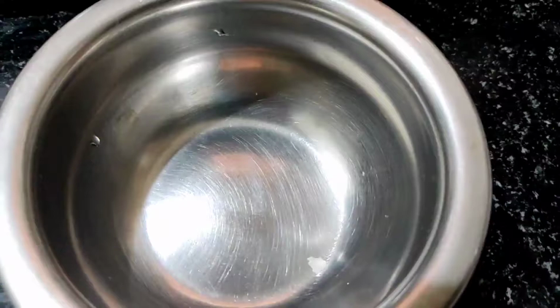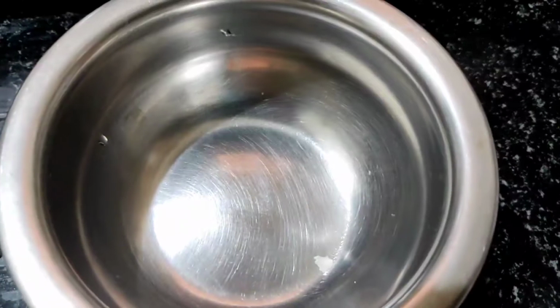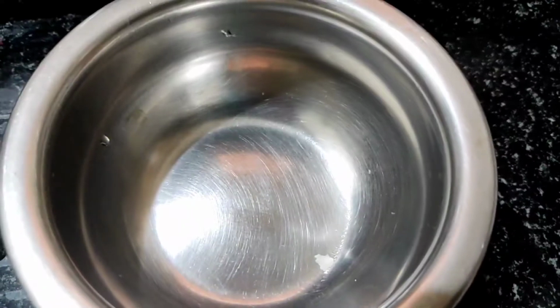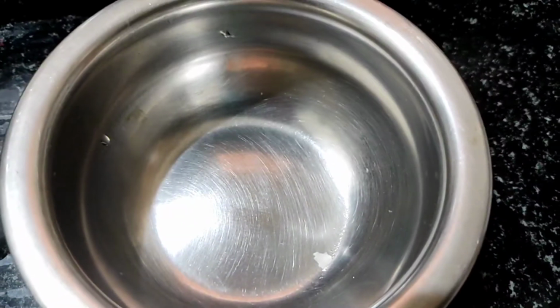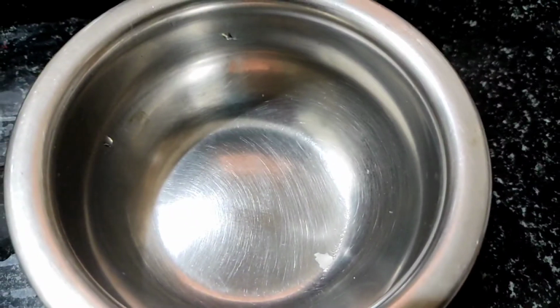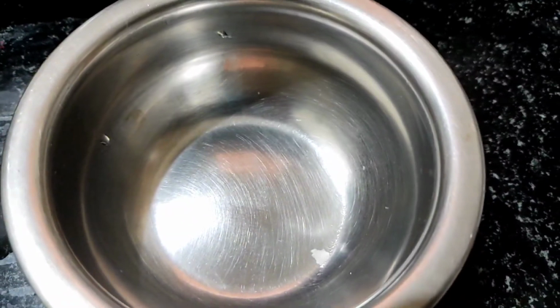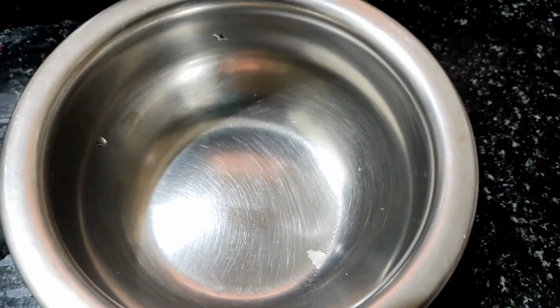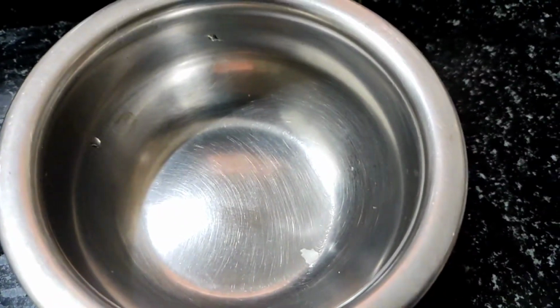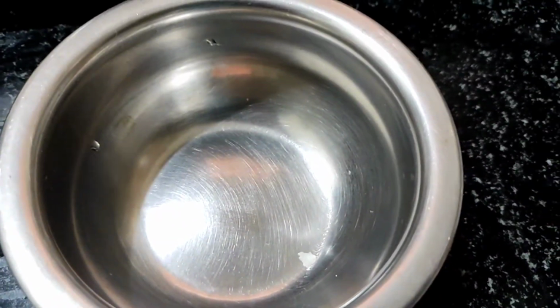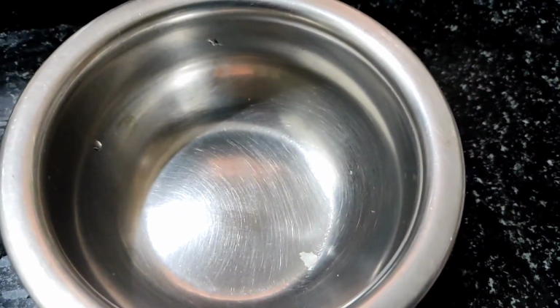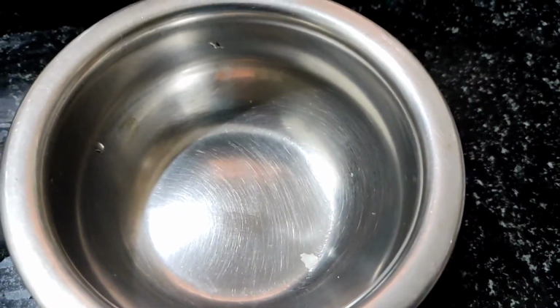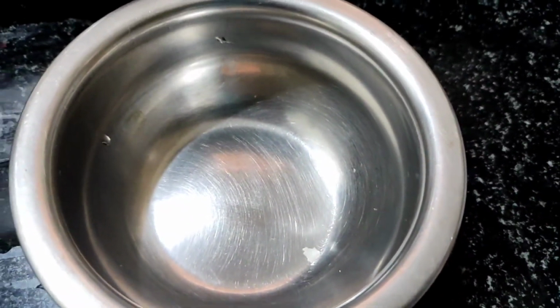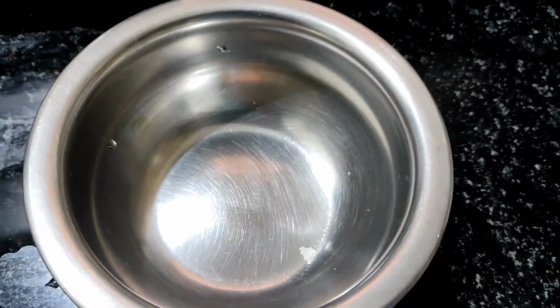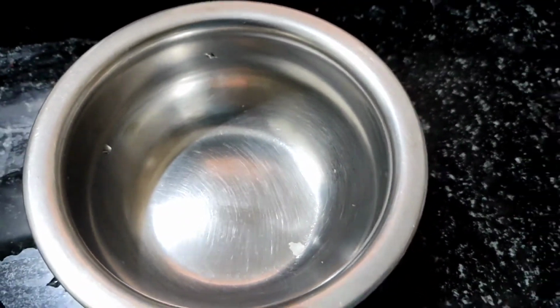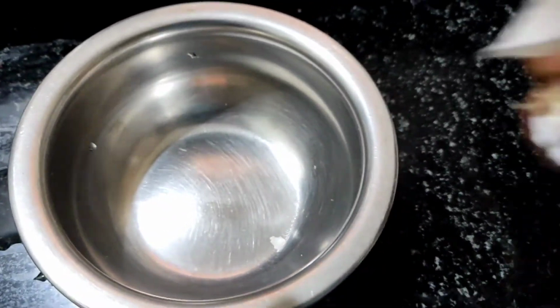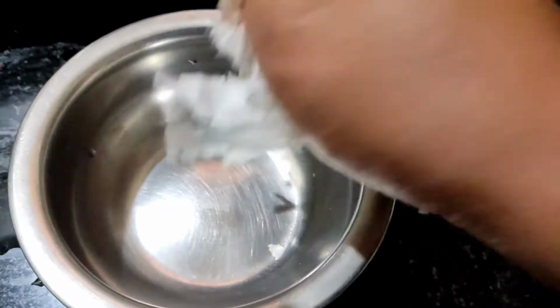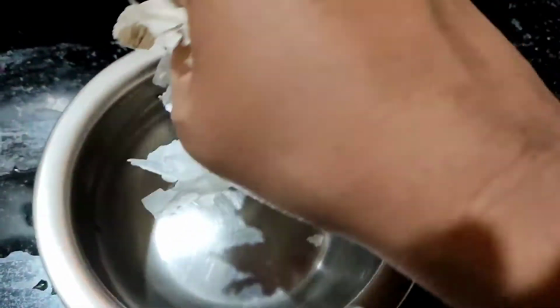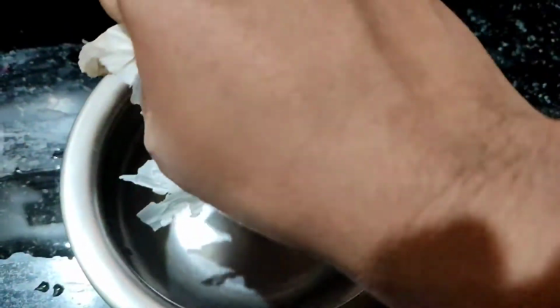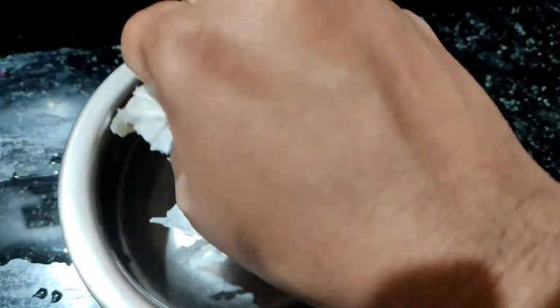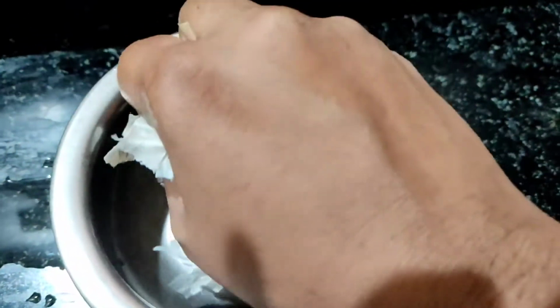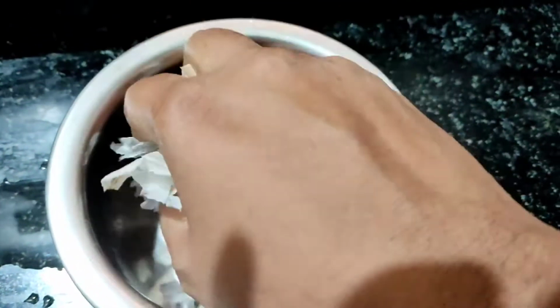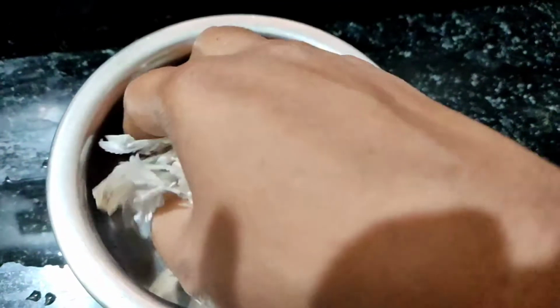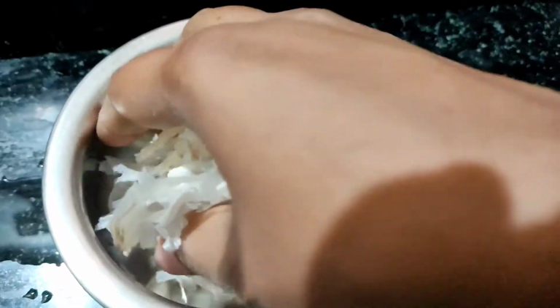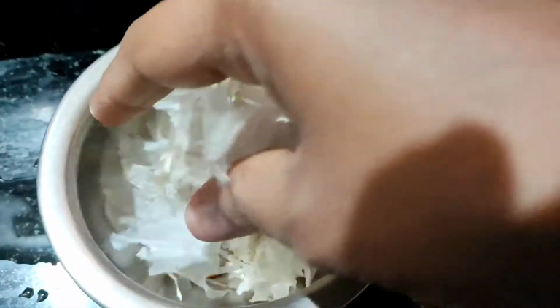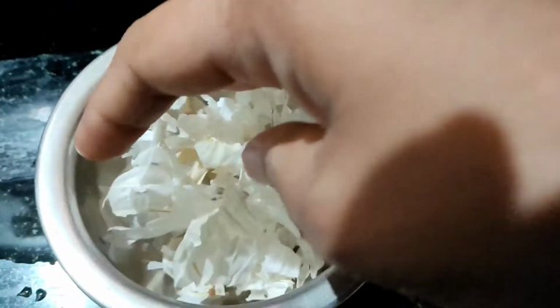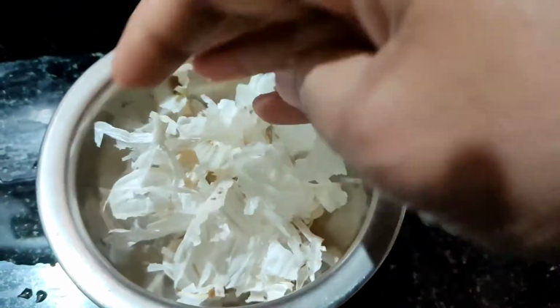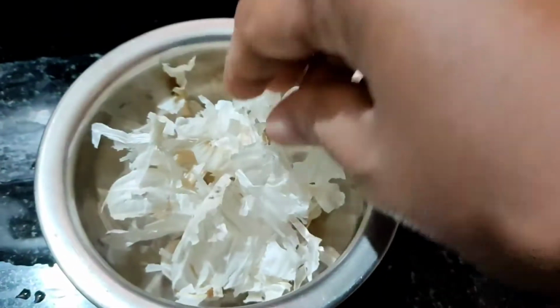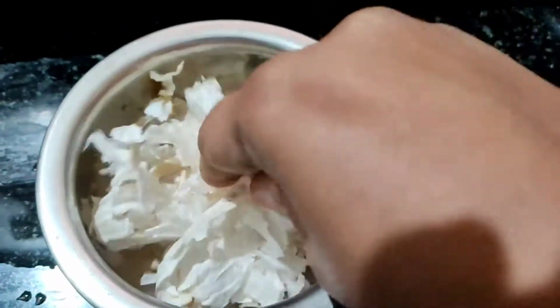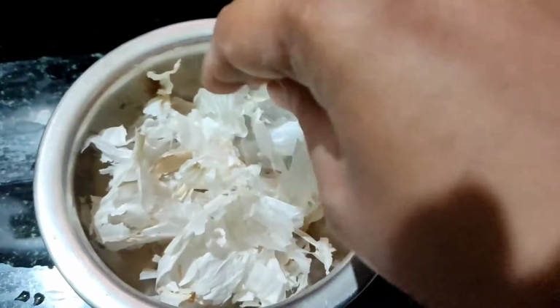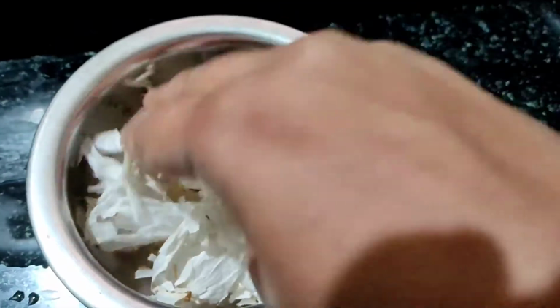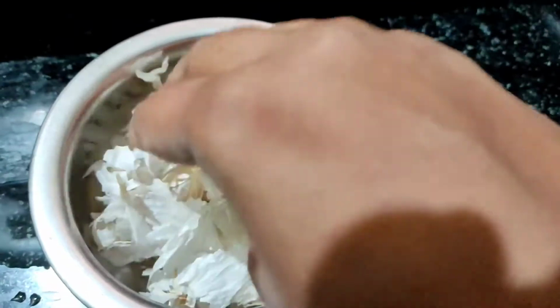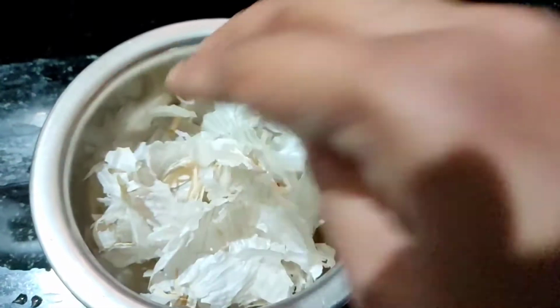Hello everyone, welcome back to my channel. In this video, I am going to show you hair oil.